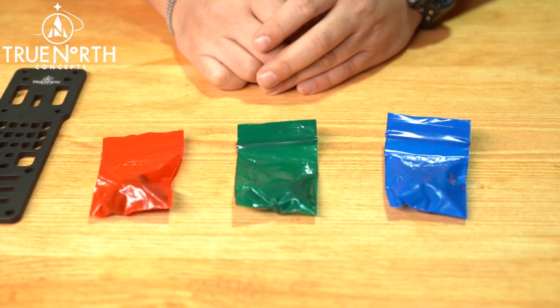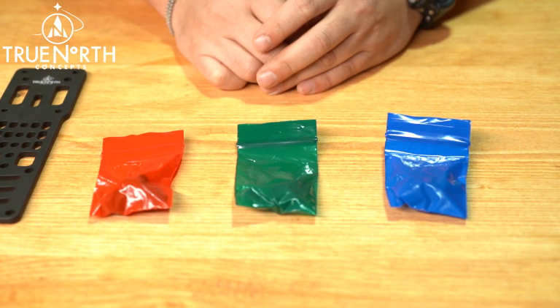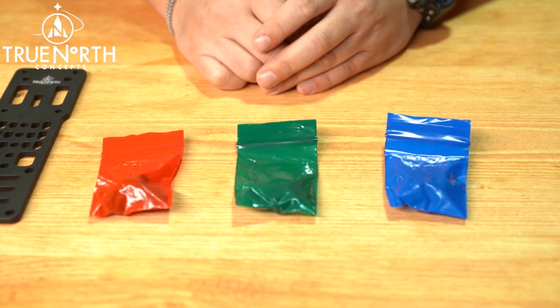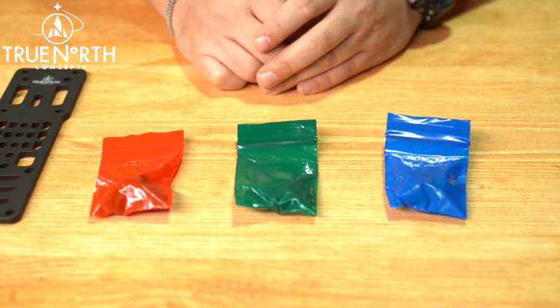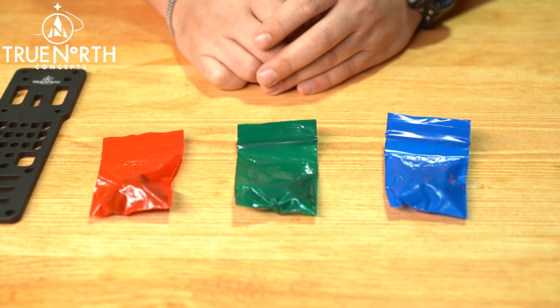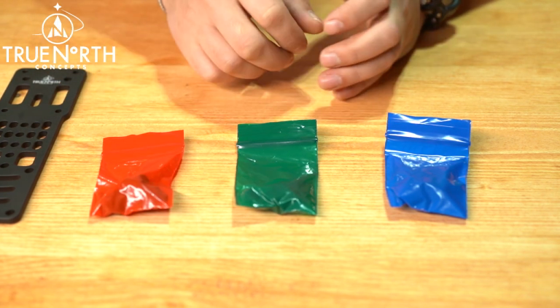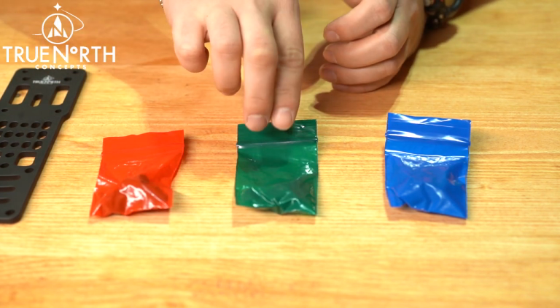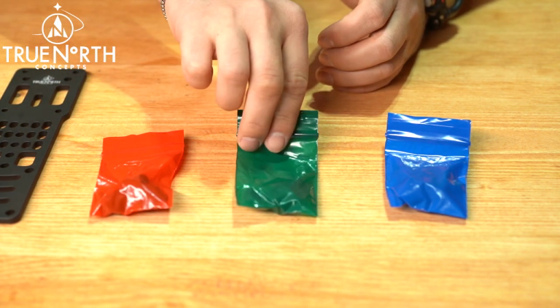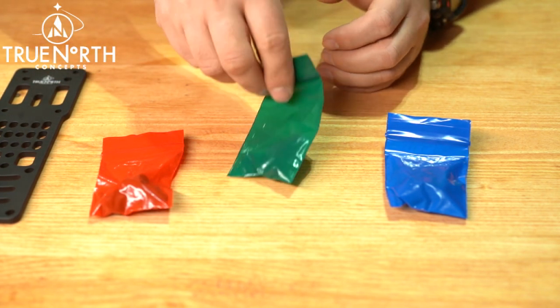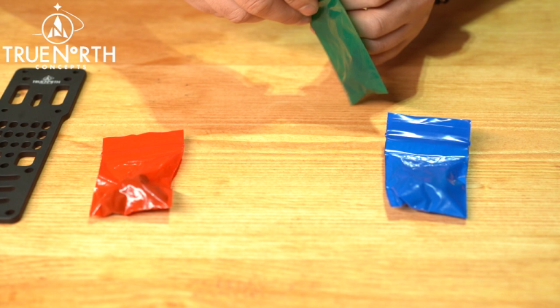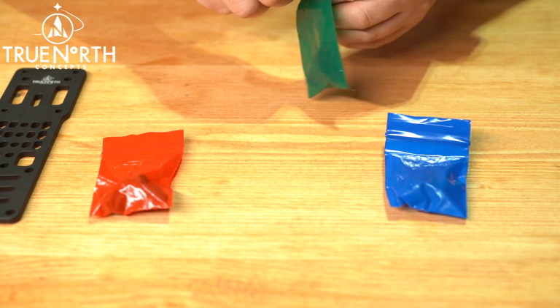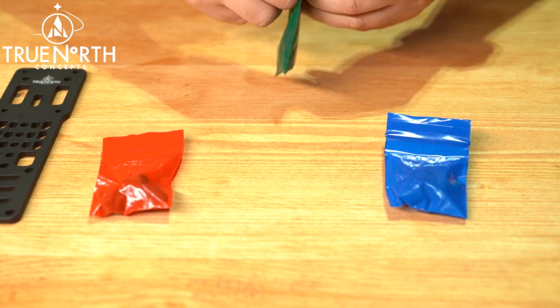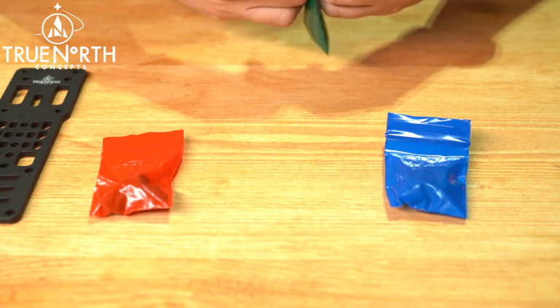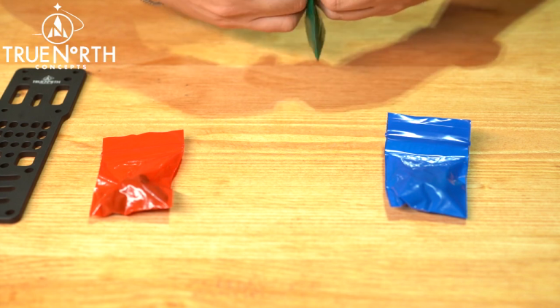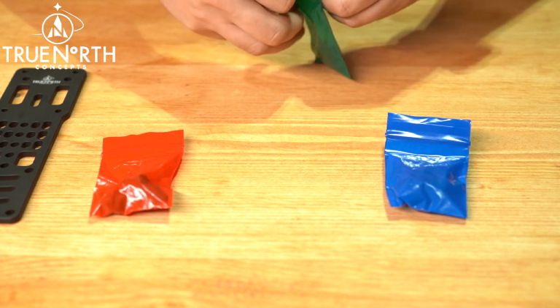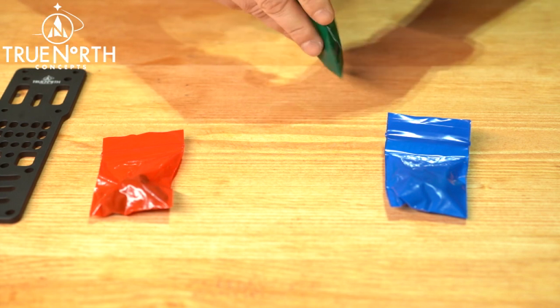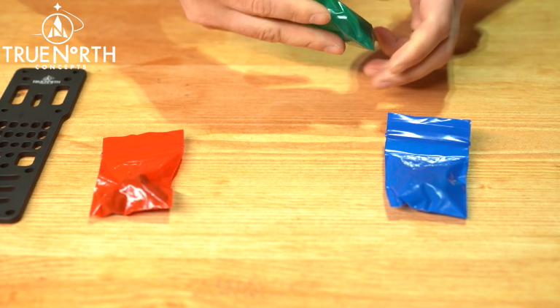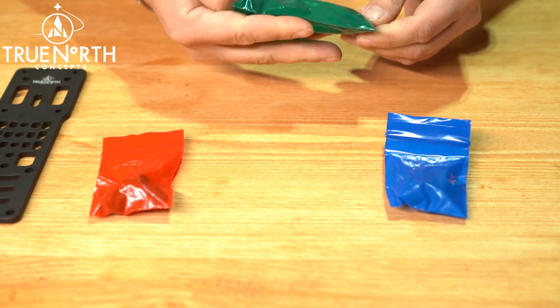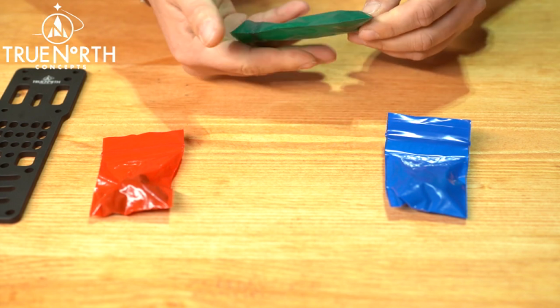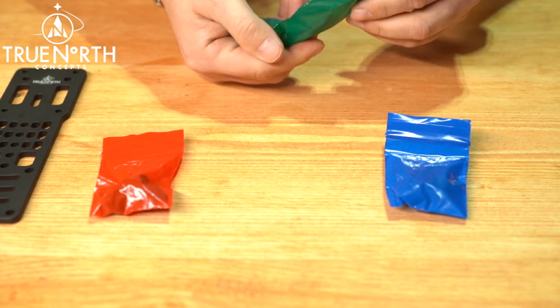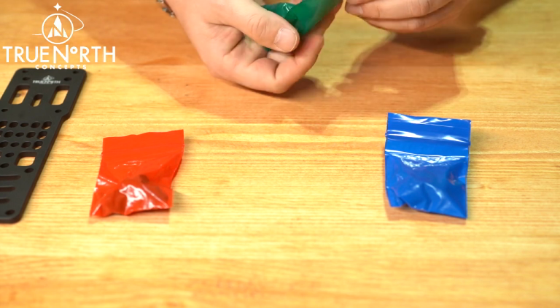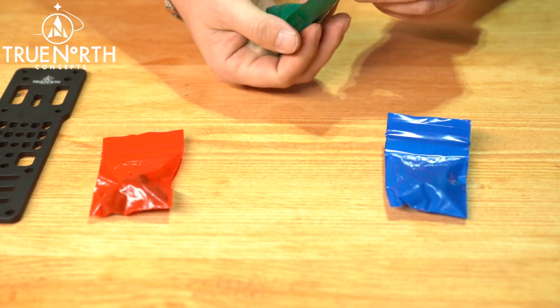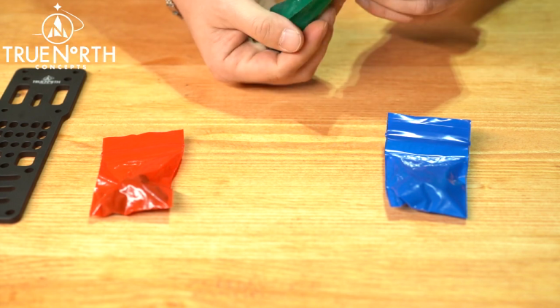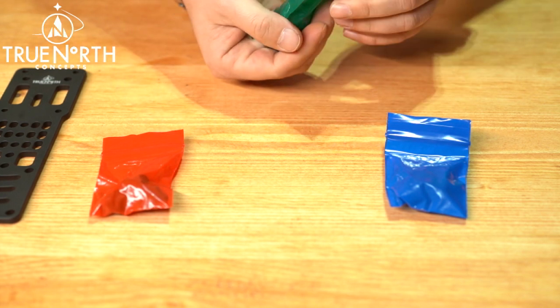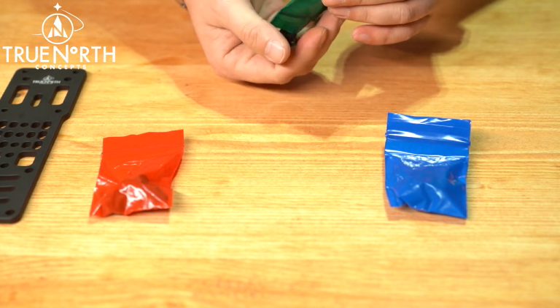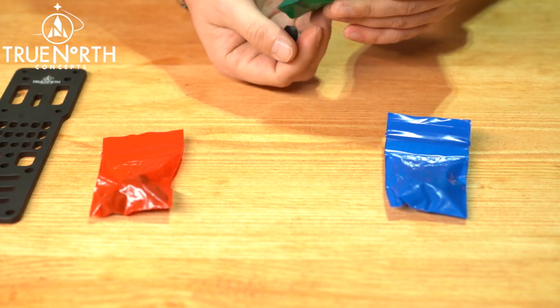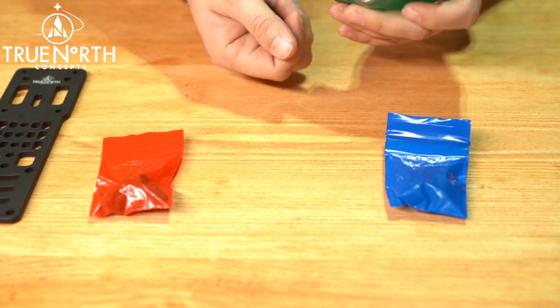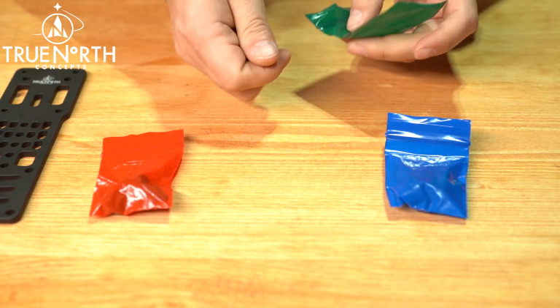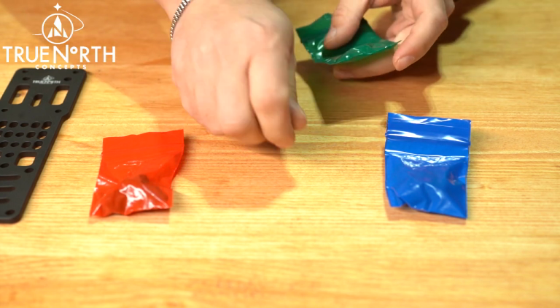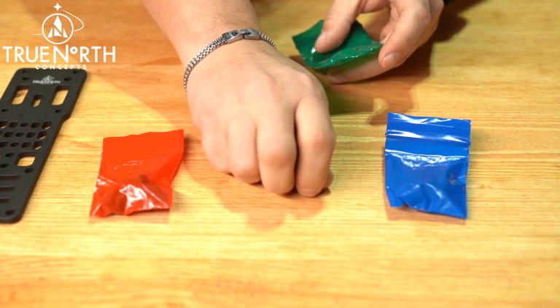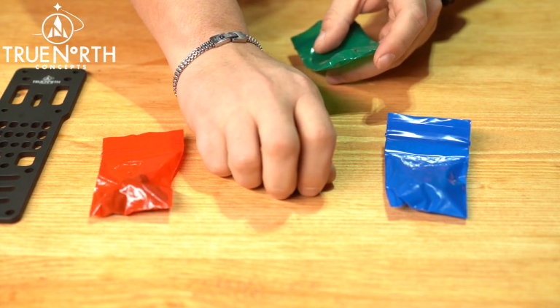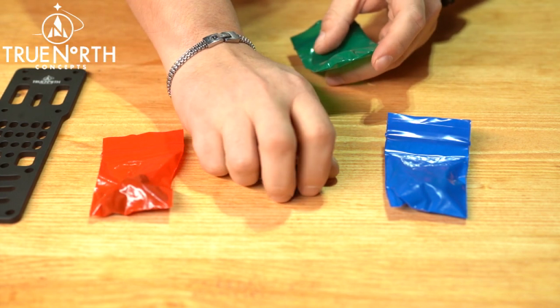The Green Bag contains QLS plate hardware. Use this hardware if you are missing hardware from your QLS plate or as needed.